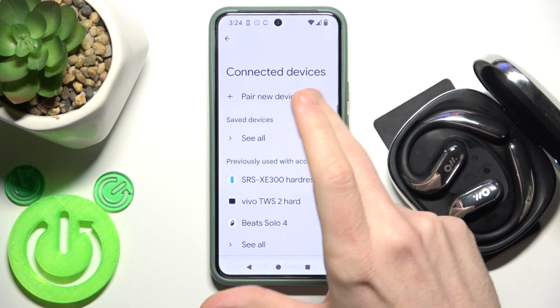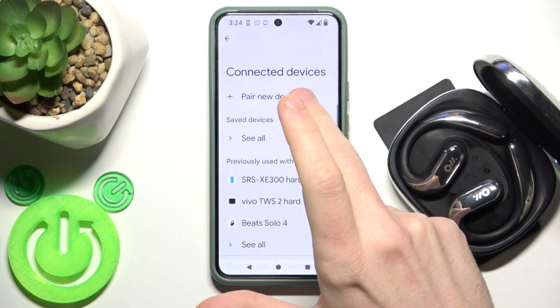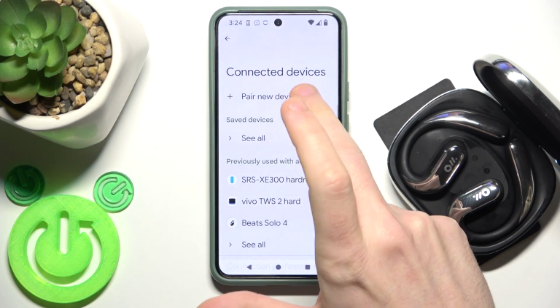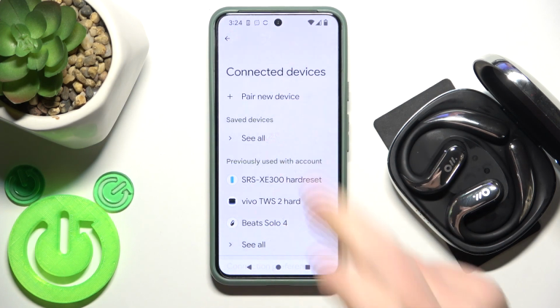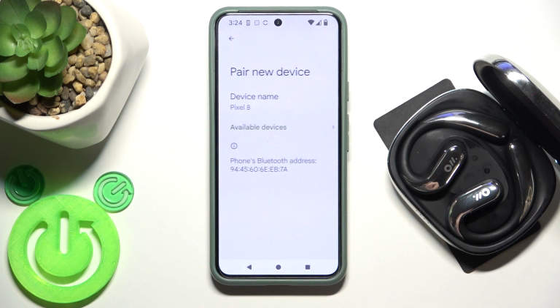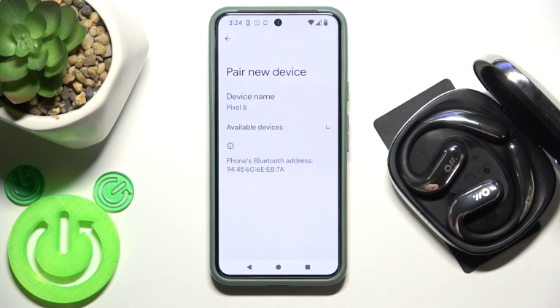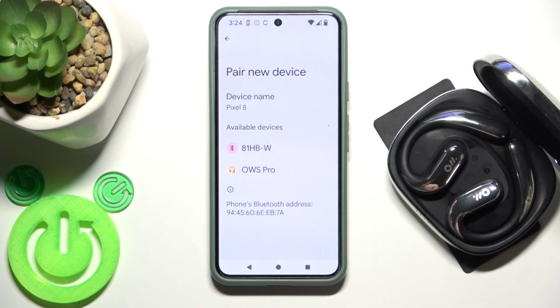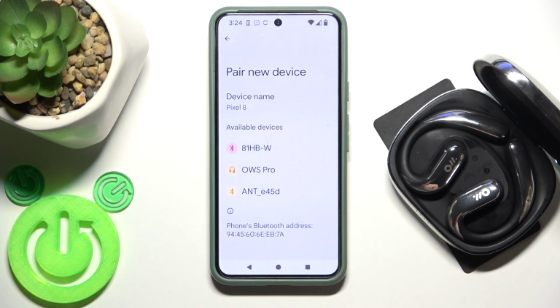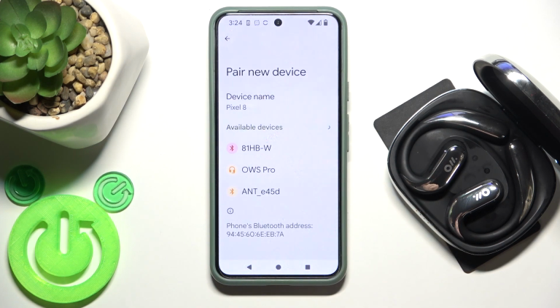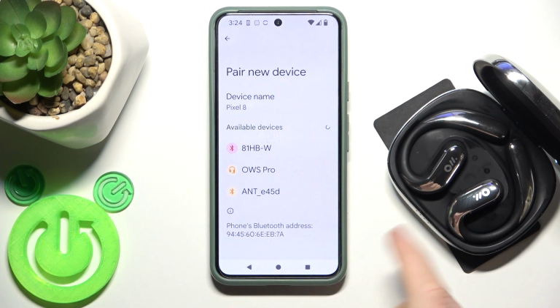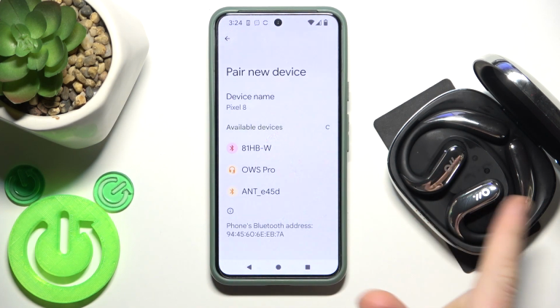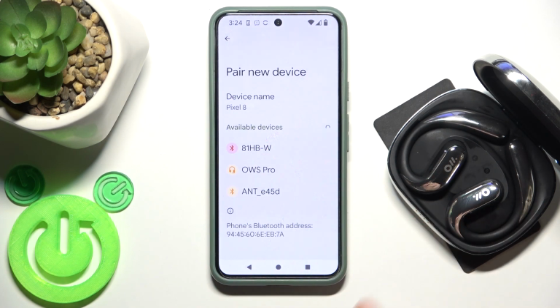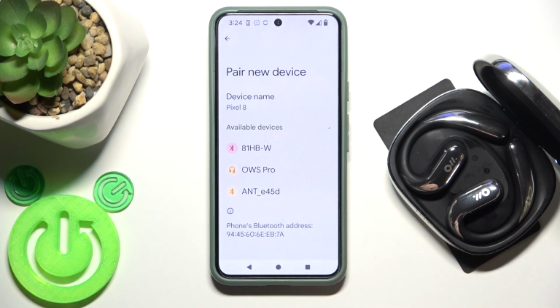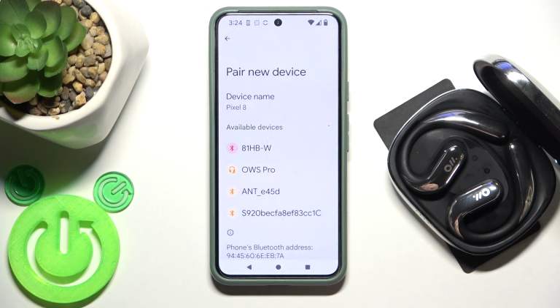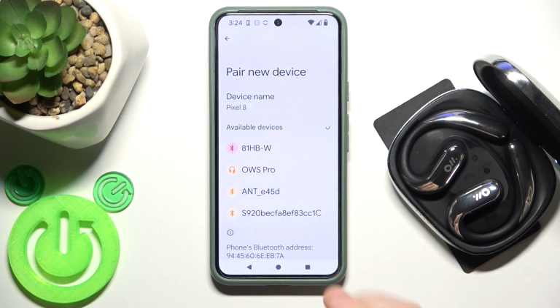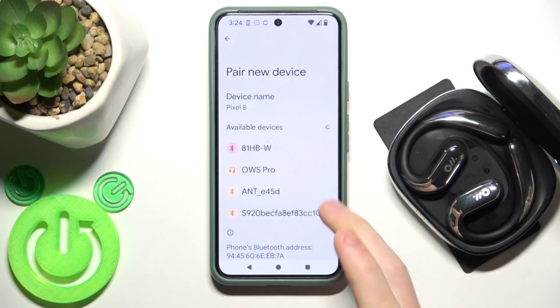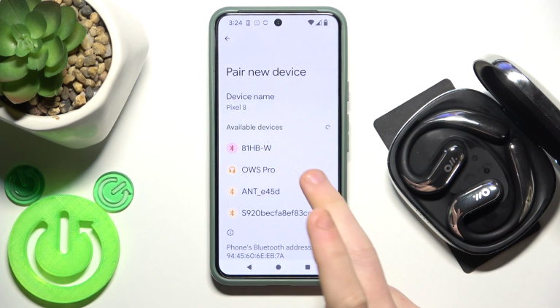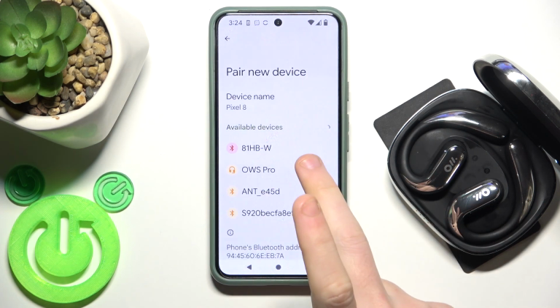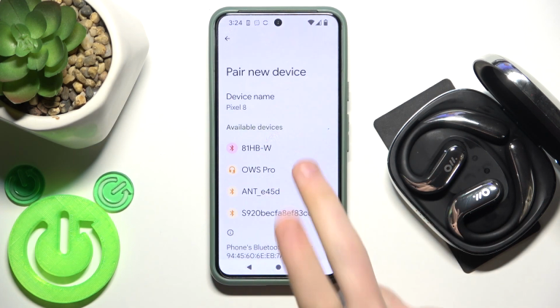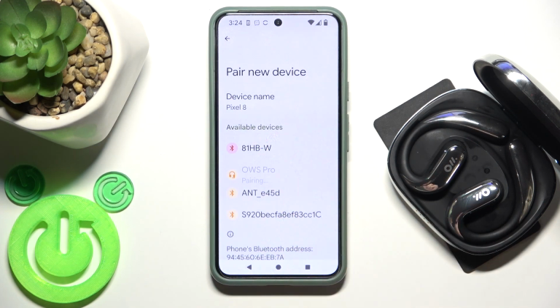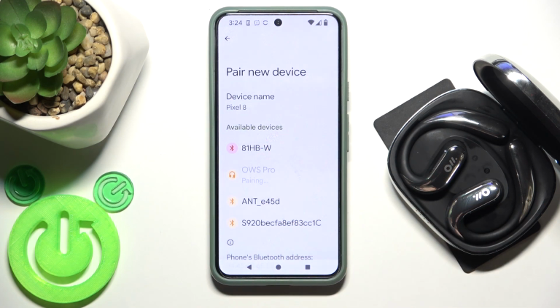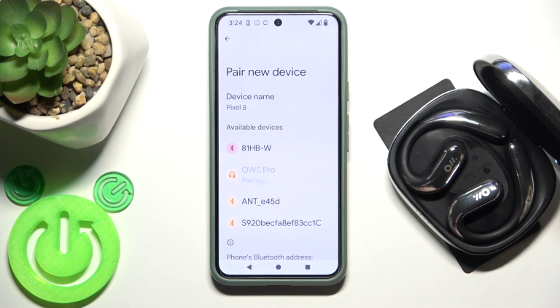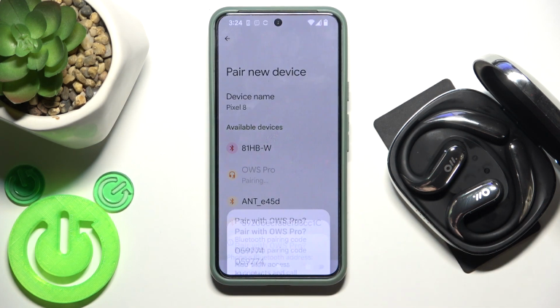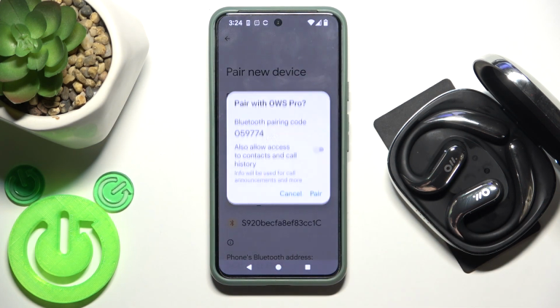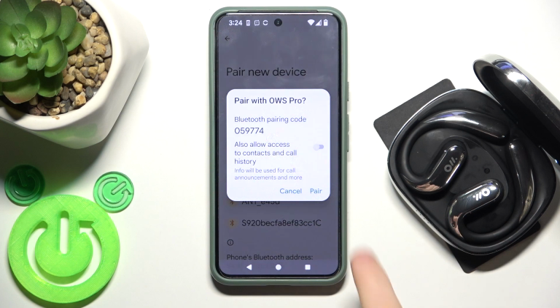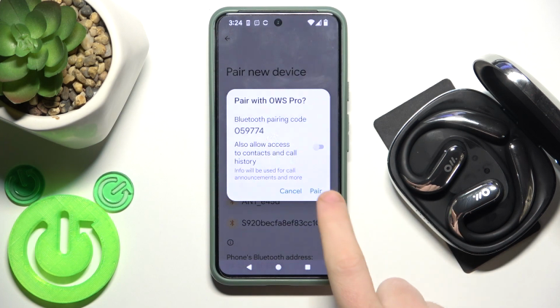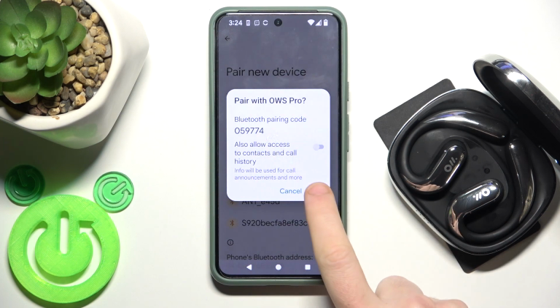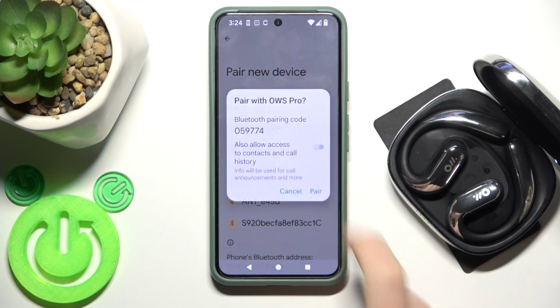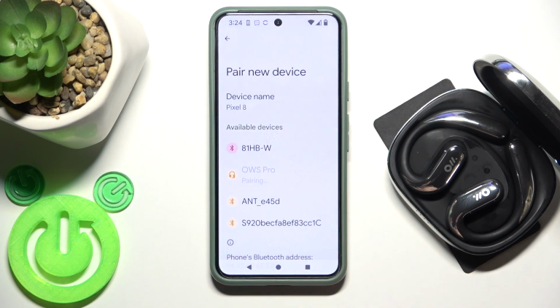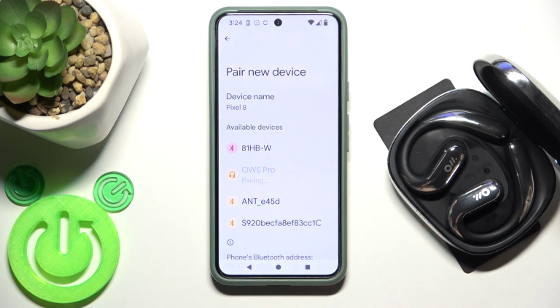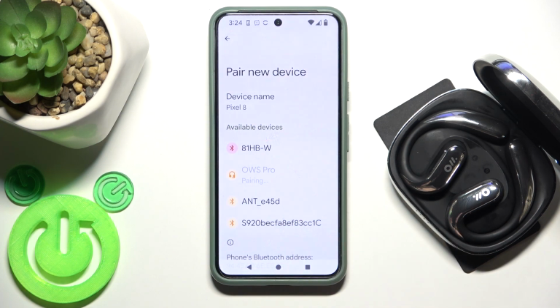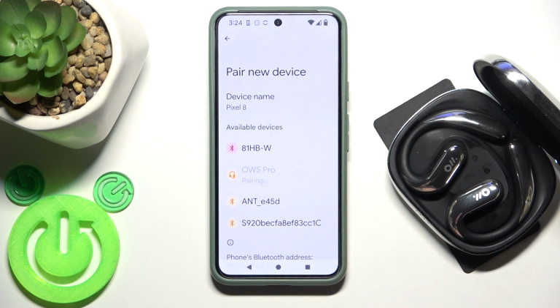Also on Android, click pair new device. The earbuds enter pairing mode automatically, so just click on them in the device list and then click pair.